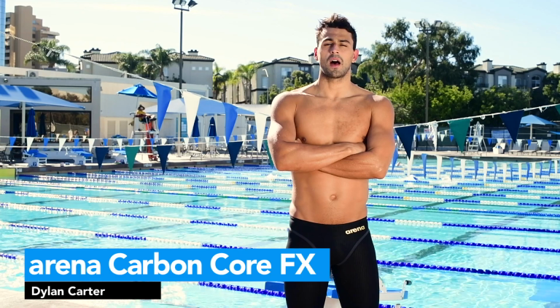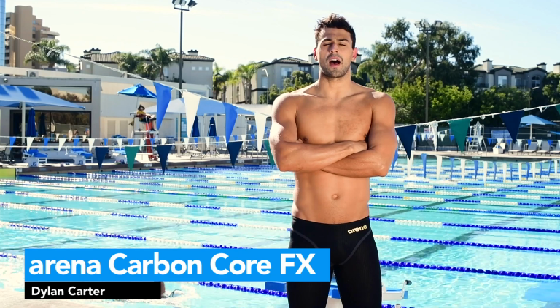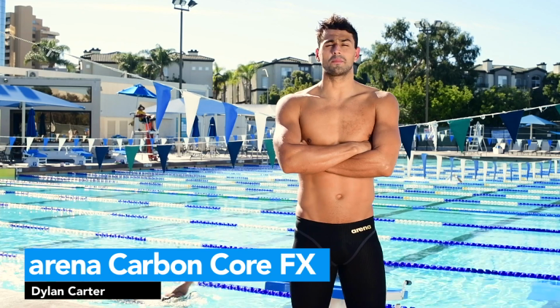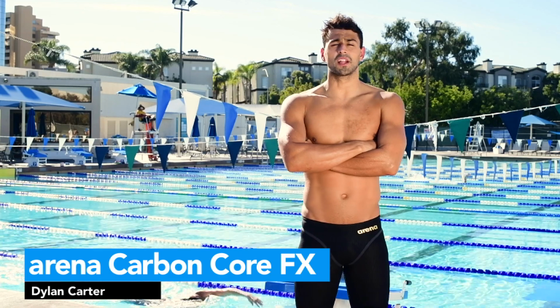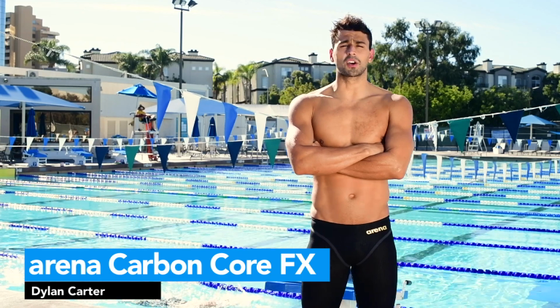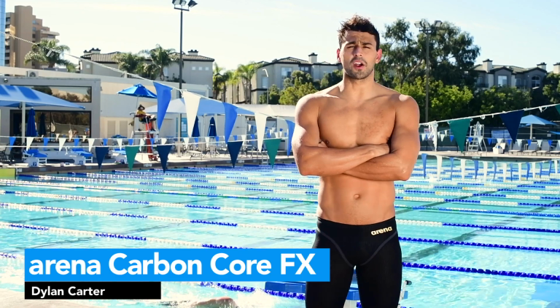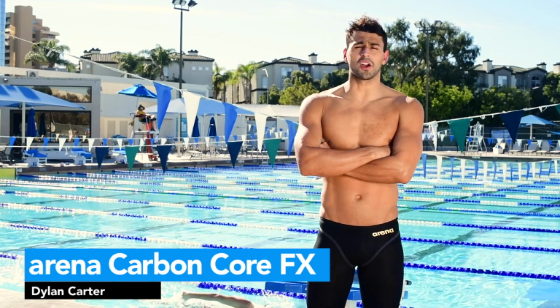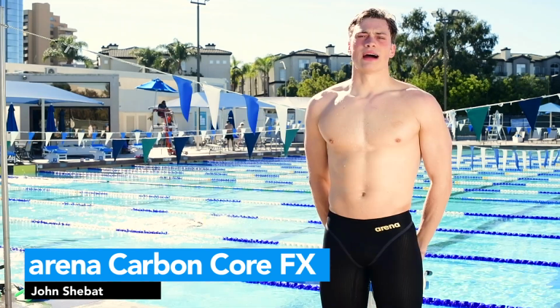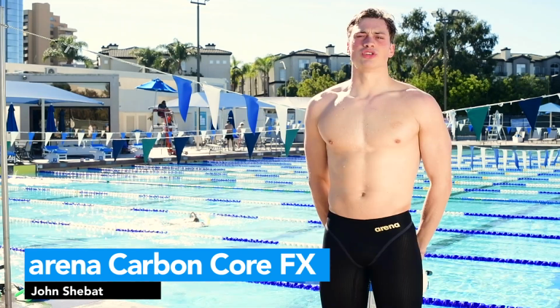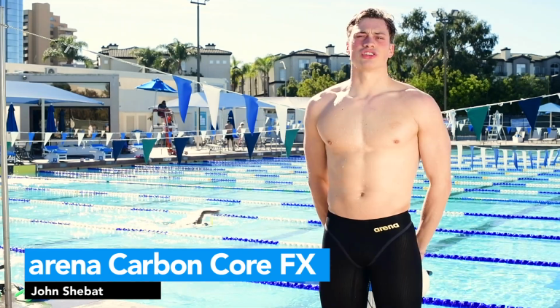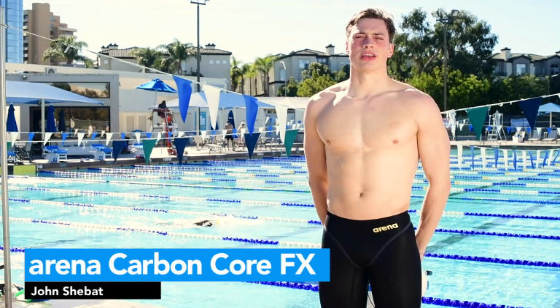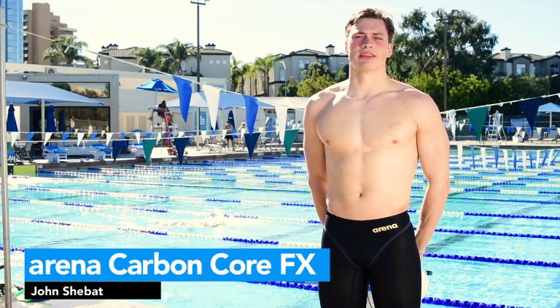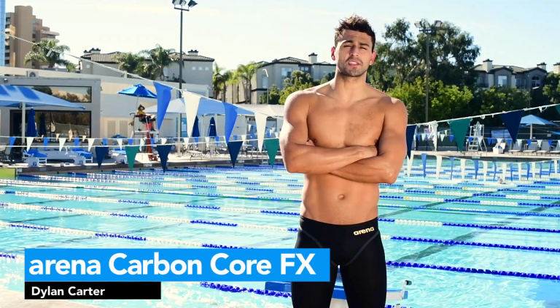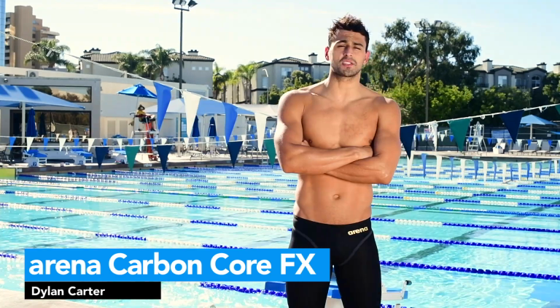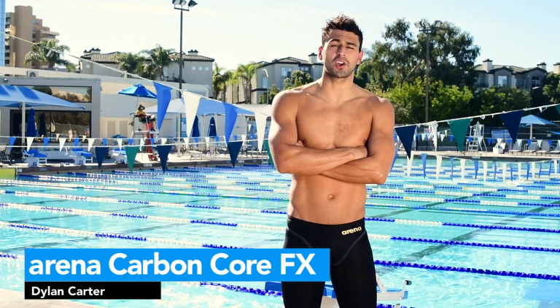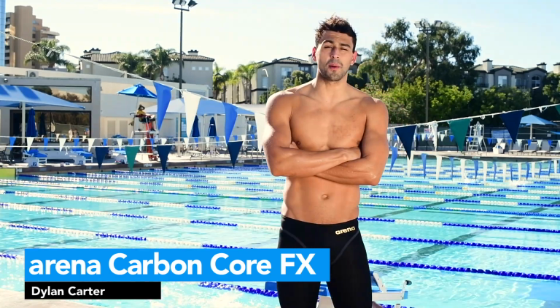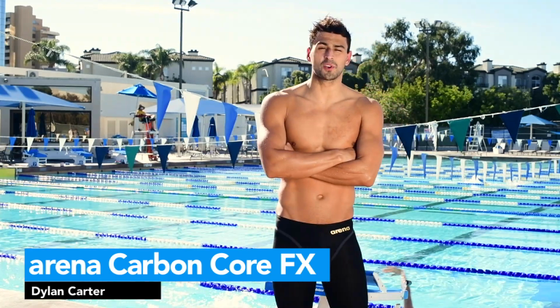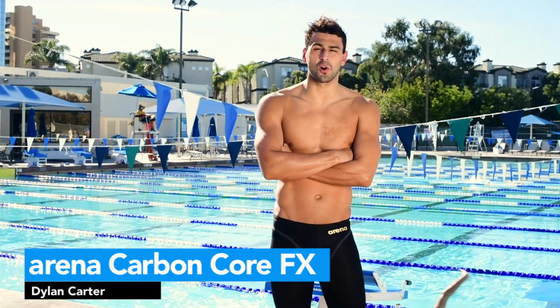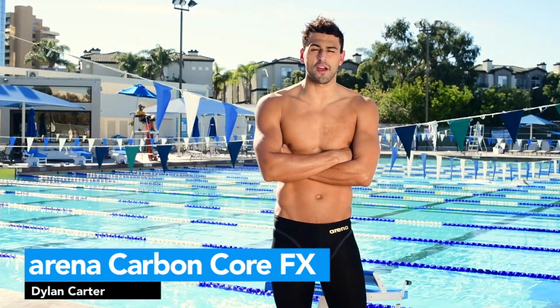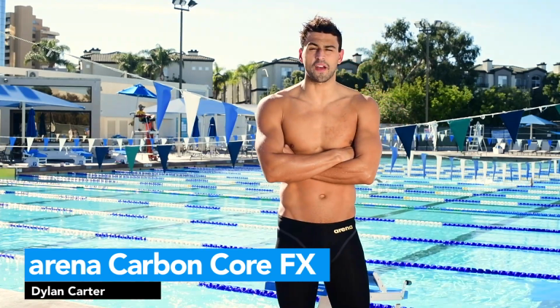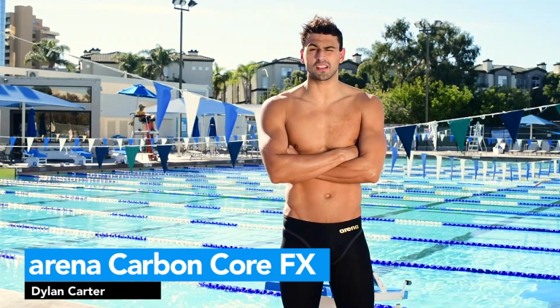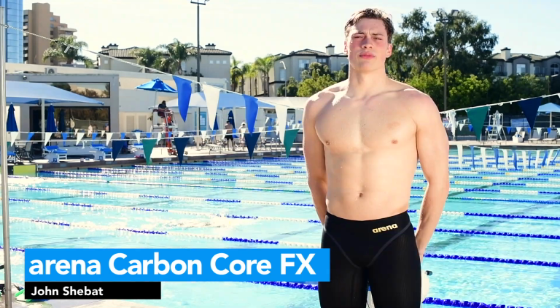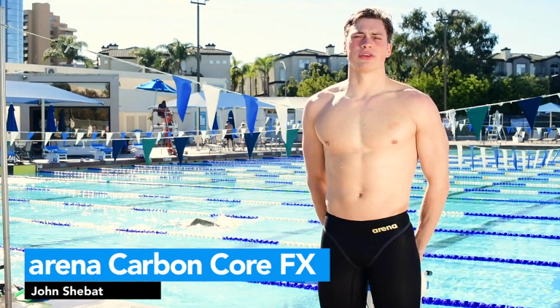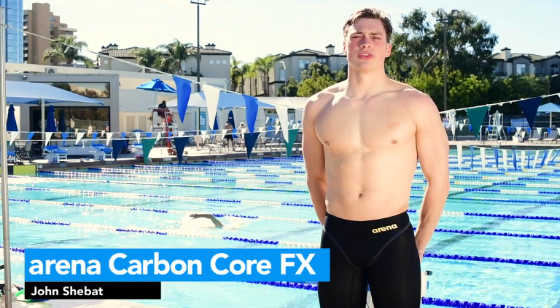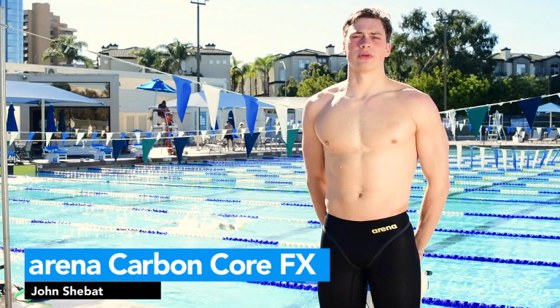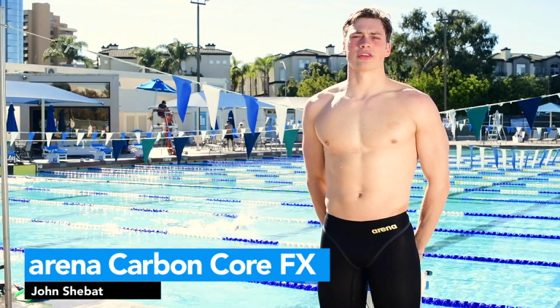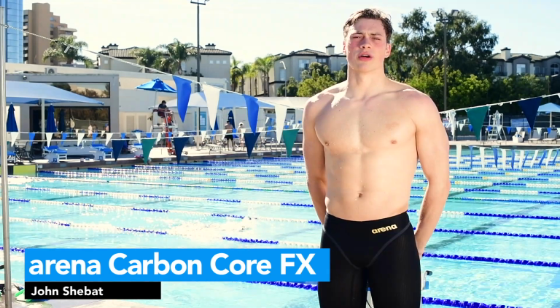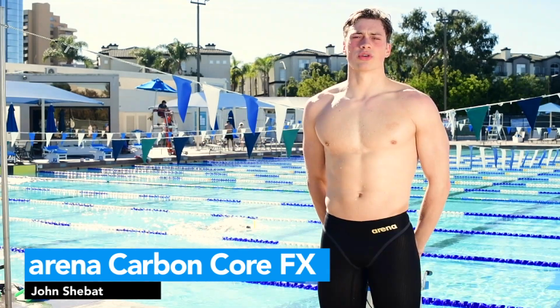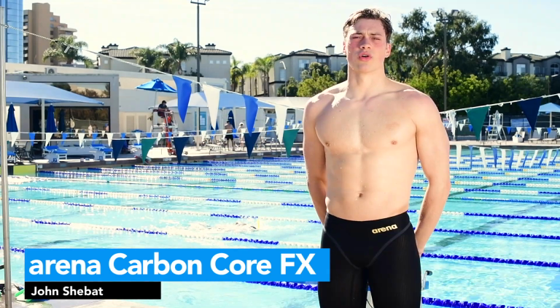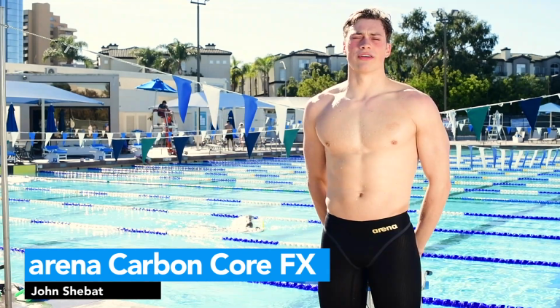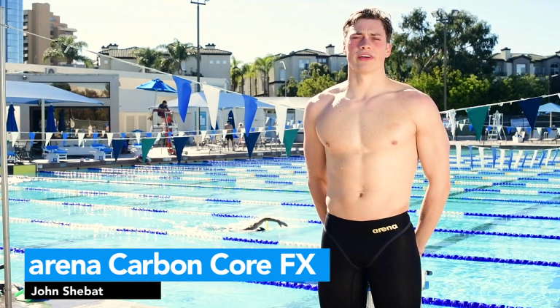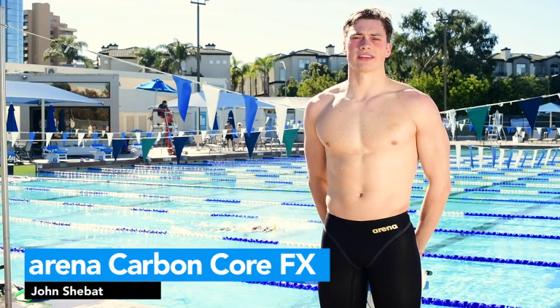I'm Dylan Carter. I'm John Shevitt. This is the Carbon Core FX. I'm wearing the Arena Carbon Core FX.